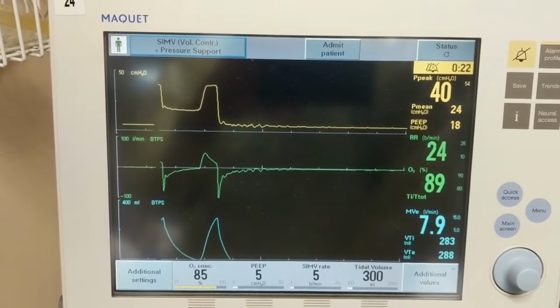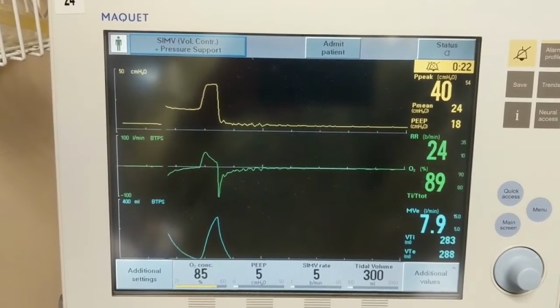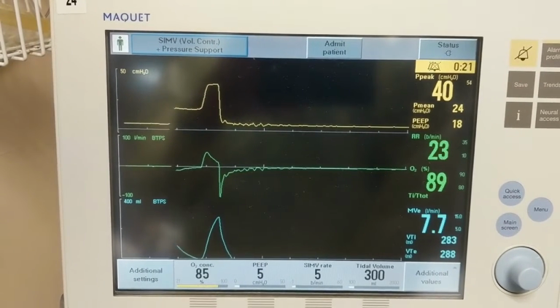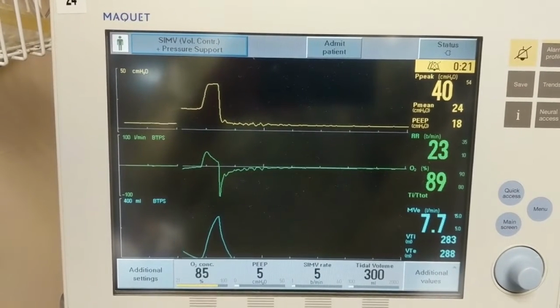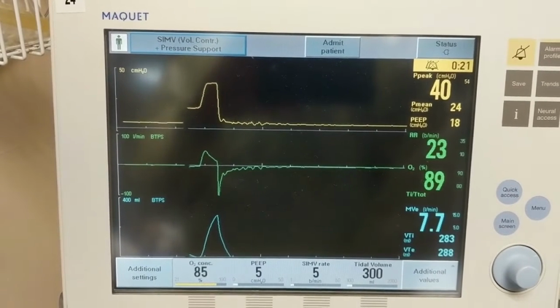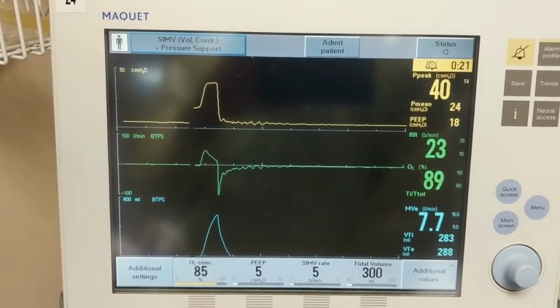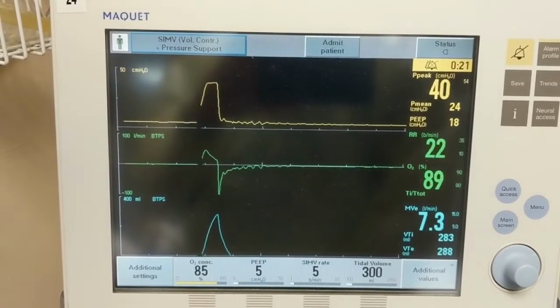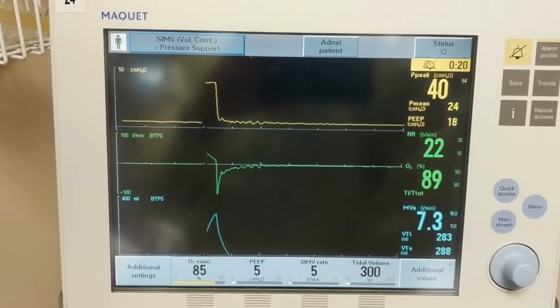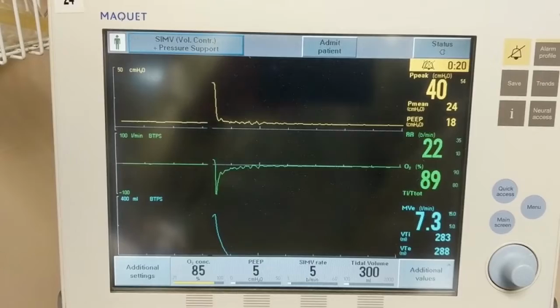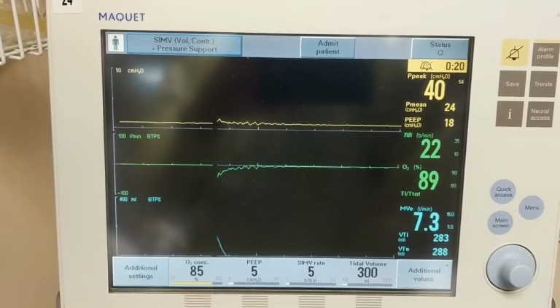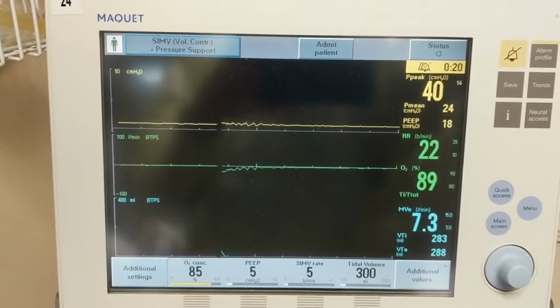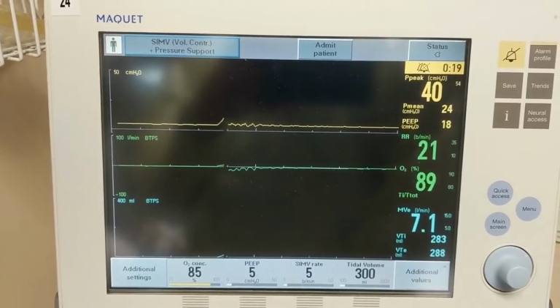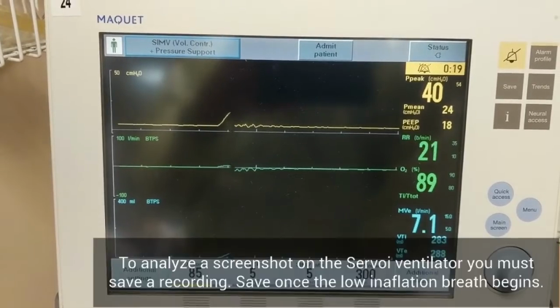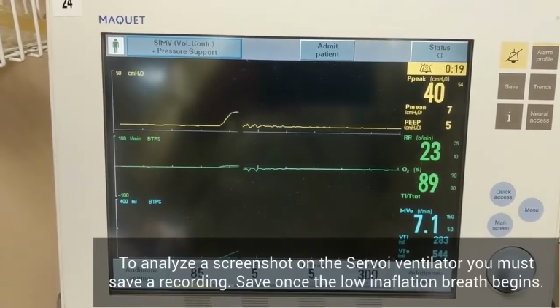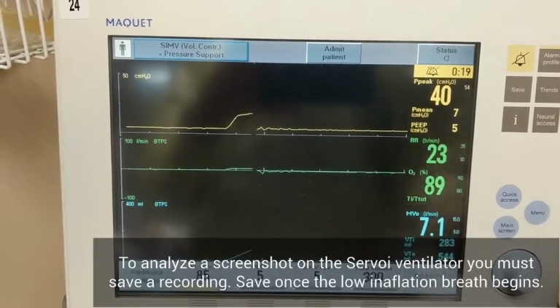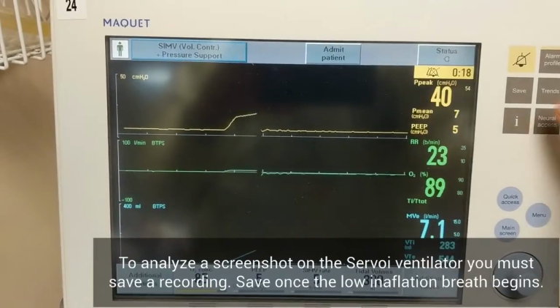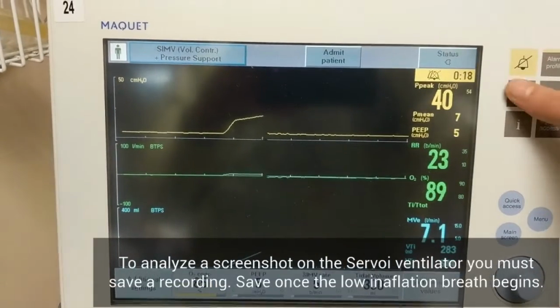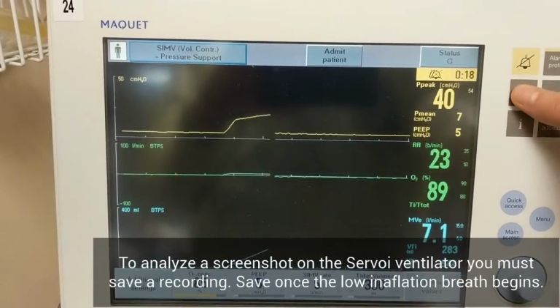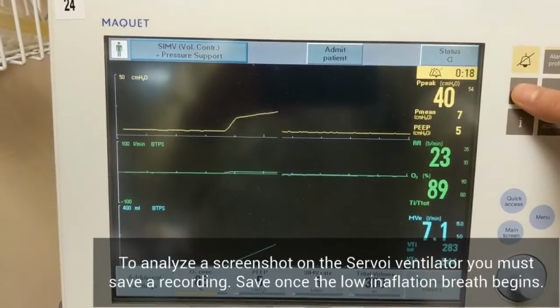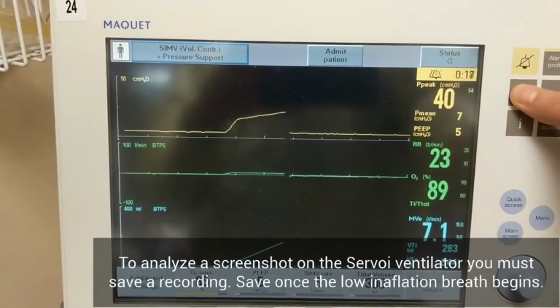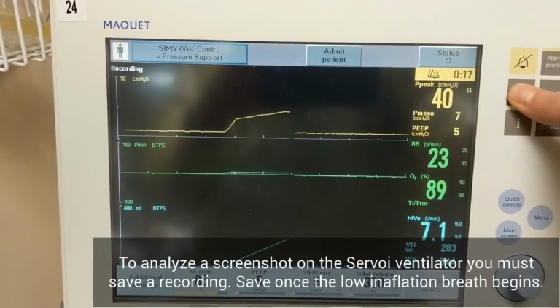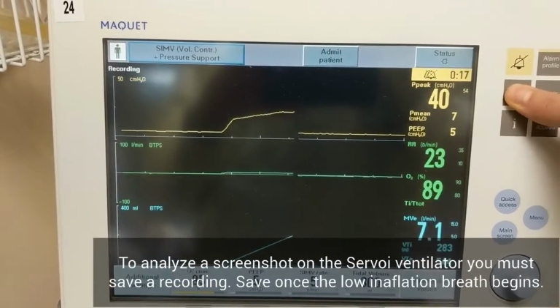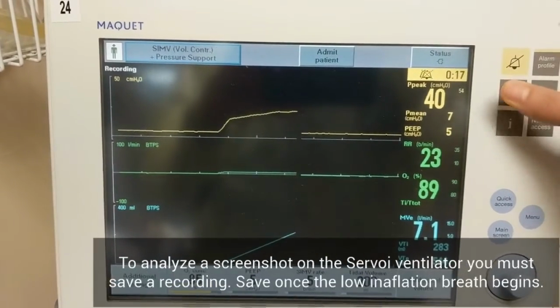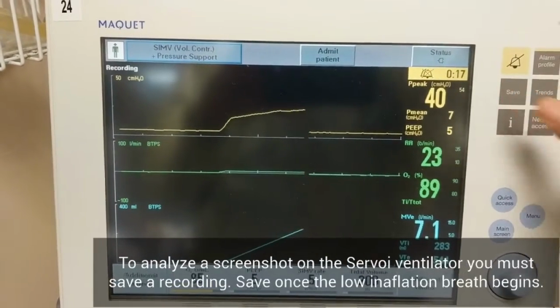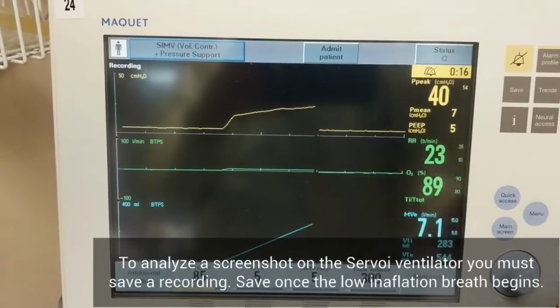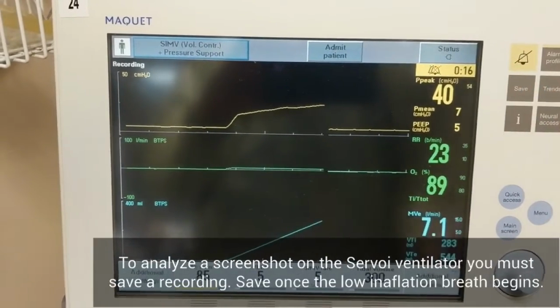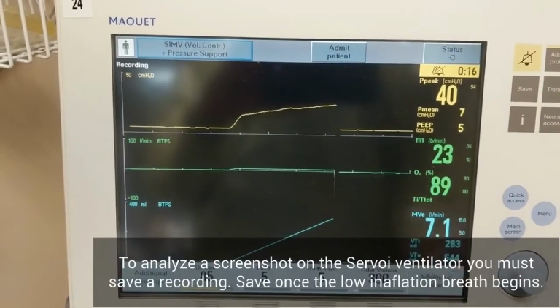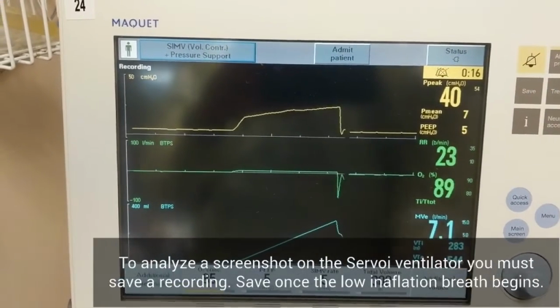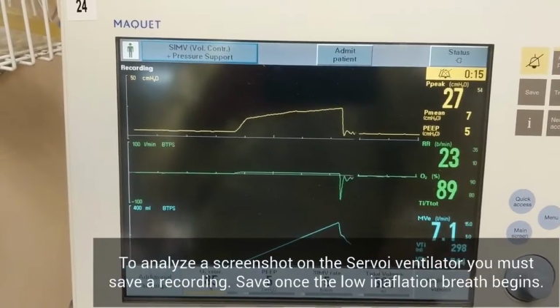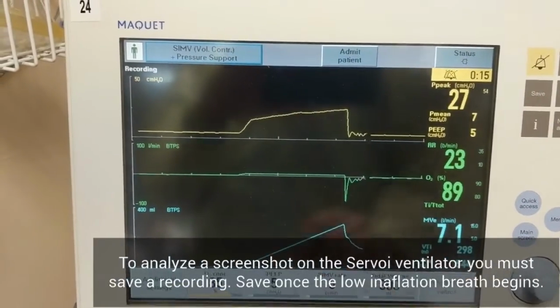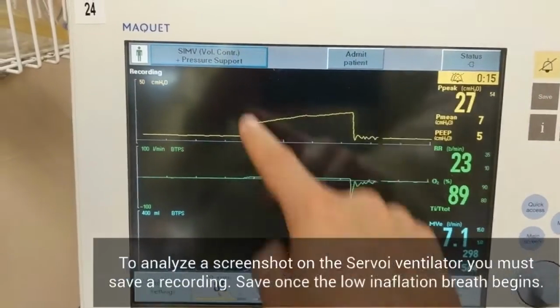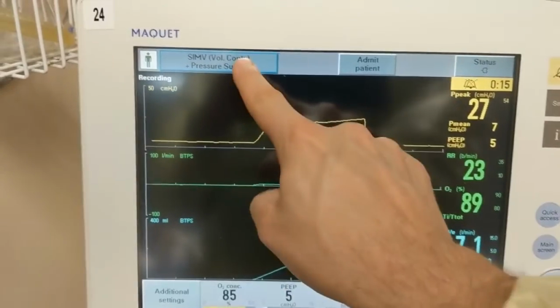With the Servo-I, you can't save a screenshot easily — you have to record it. So once the maneuver starts, hit the save button to start the recording.